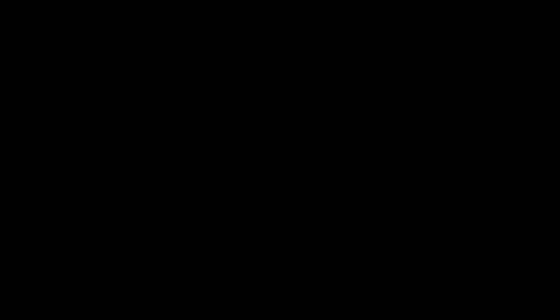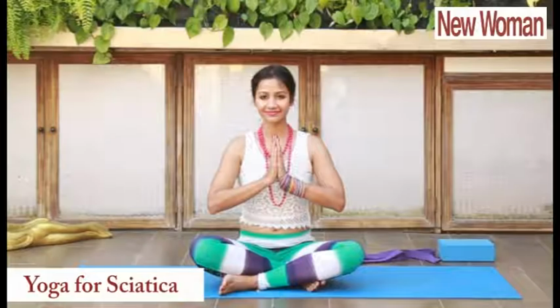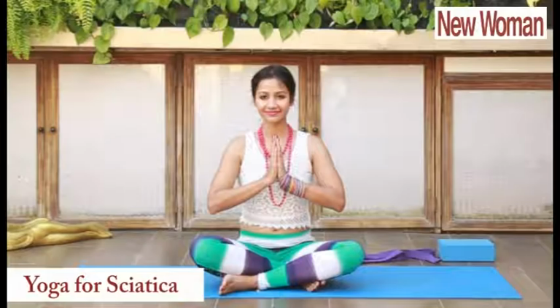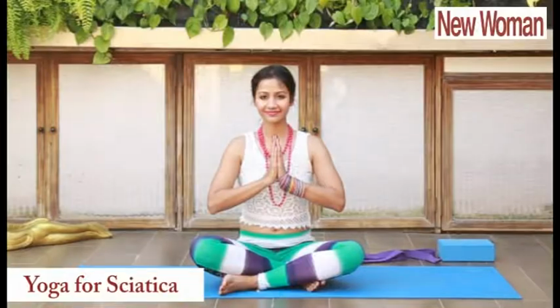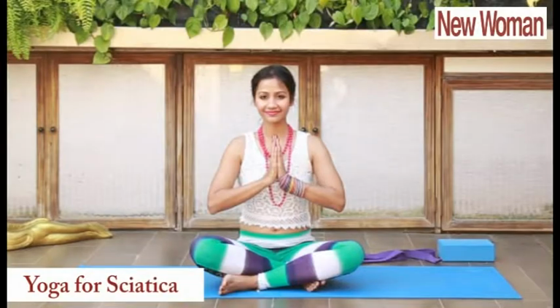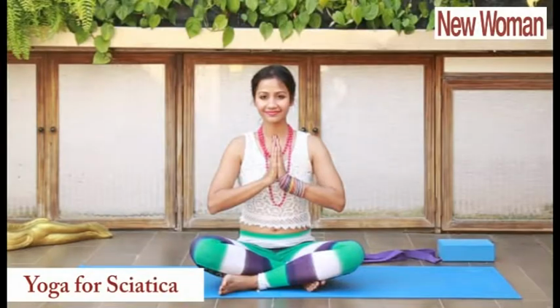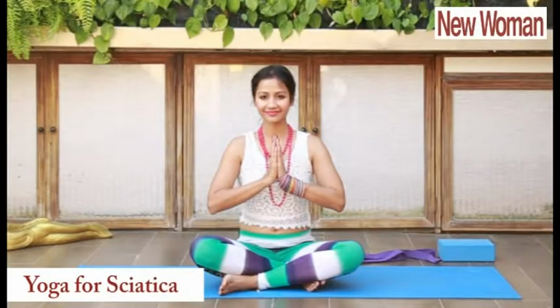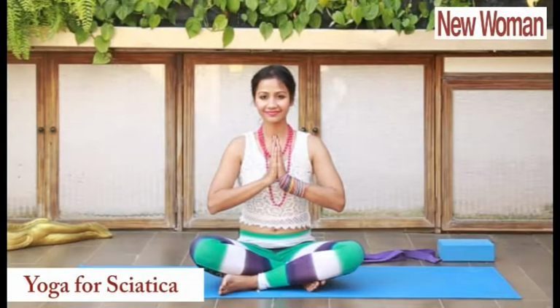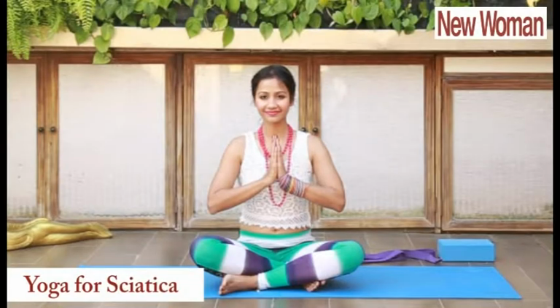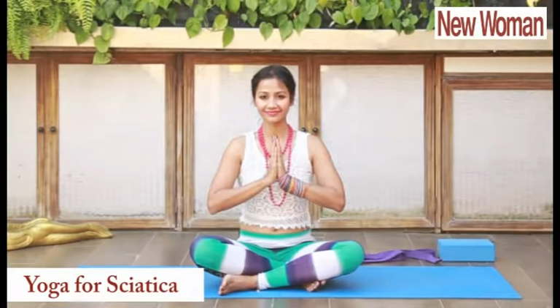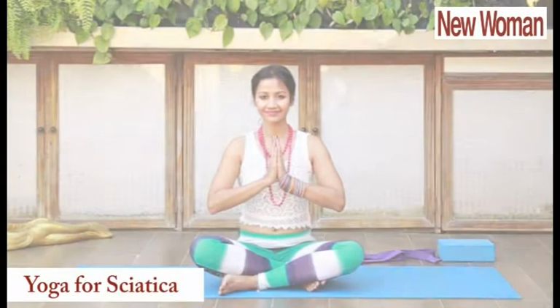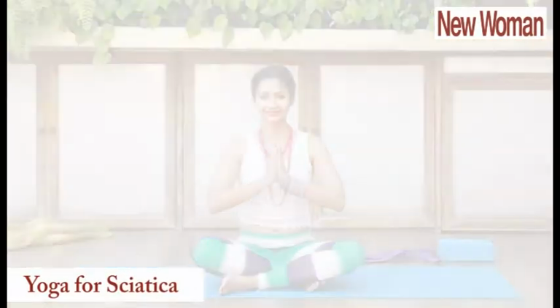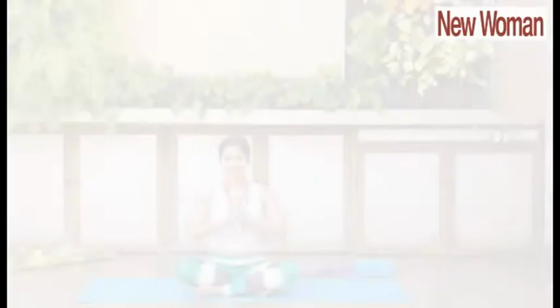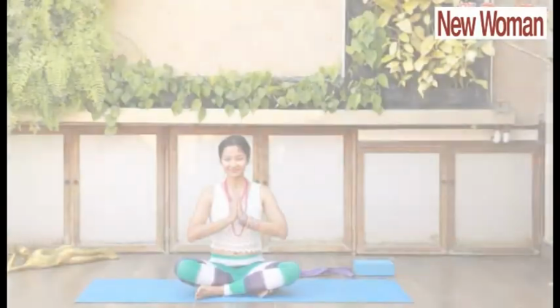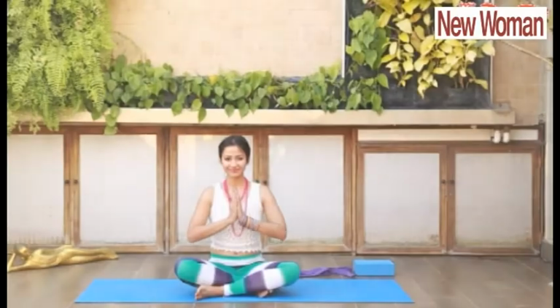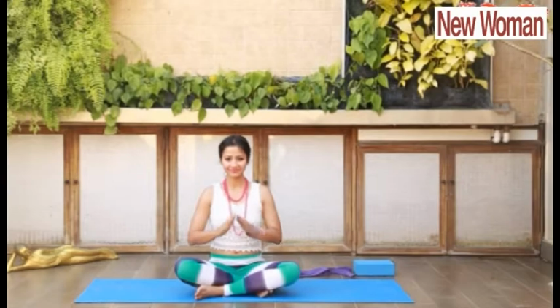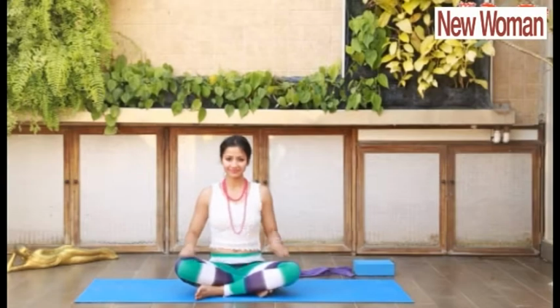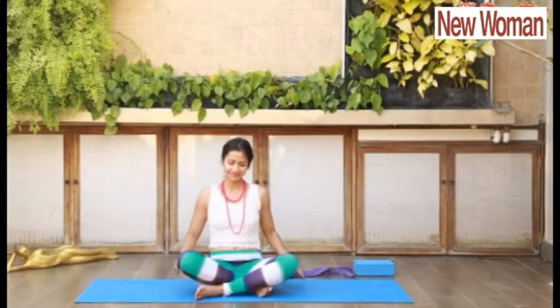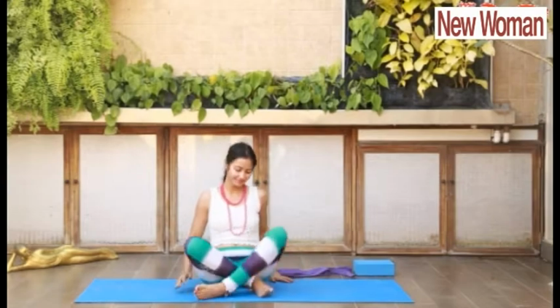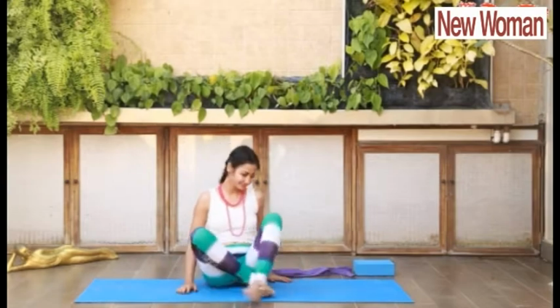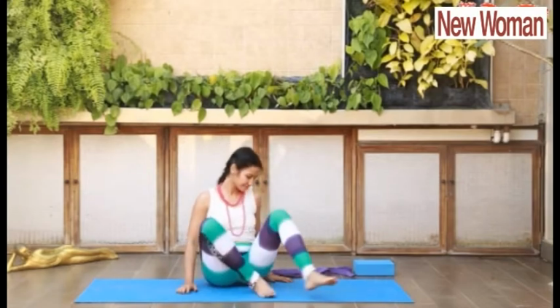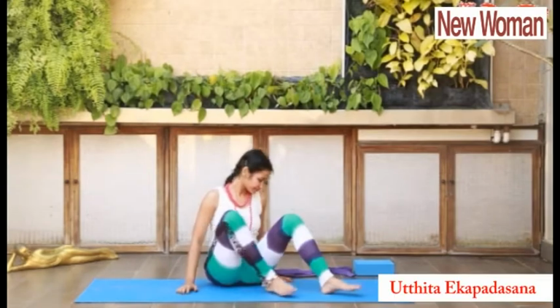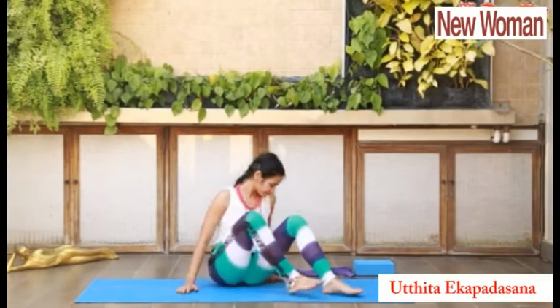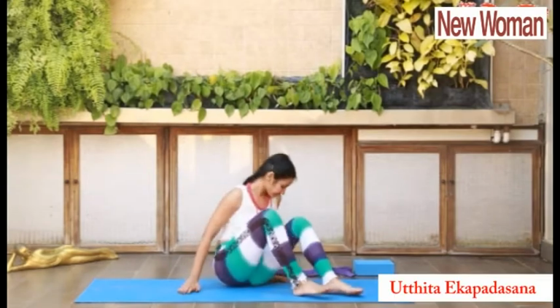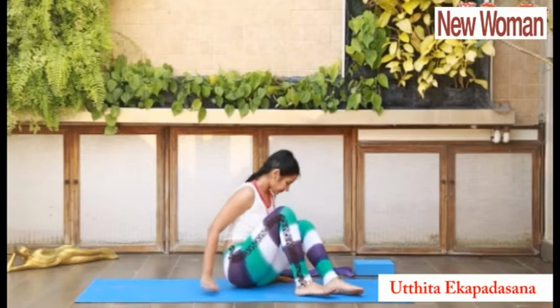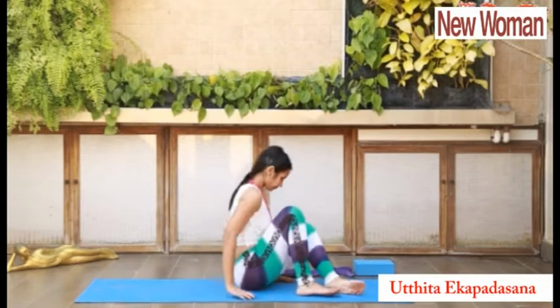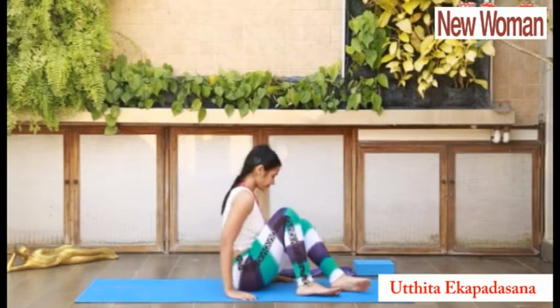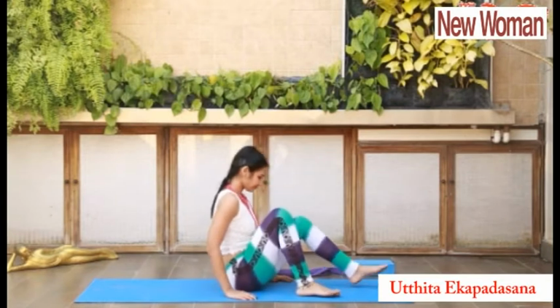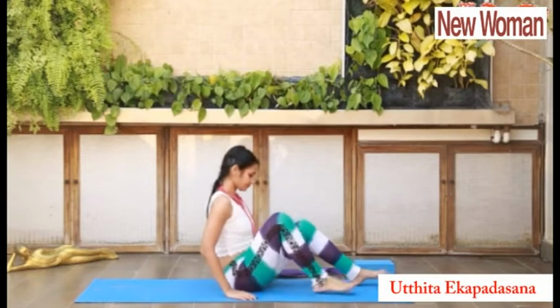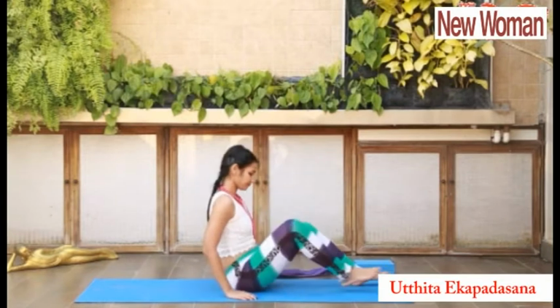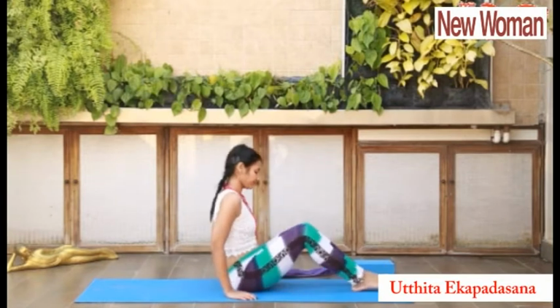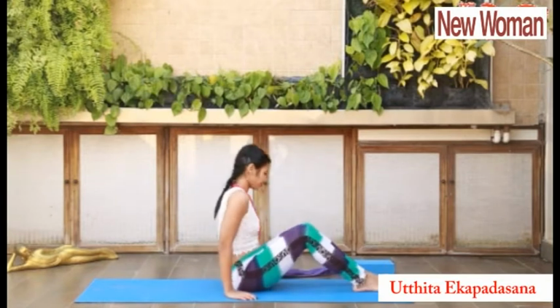Yoga for Sciatica. The first asana is Uthita Ekpadasana.